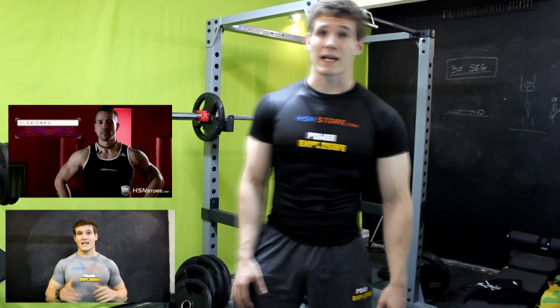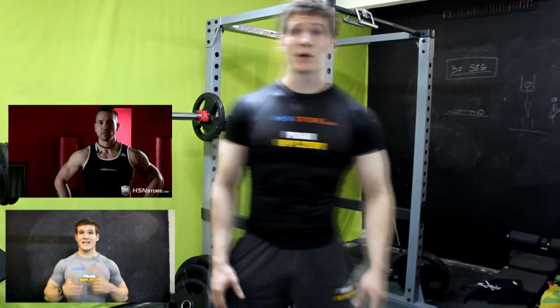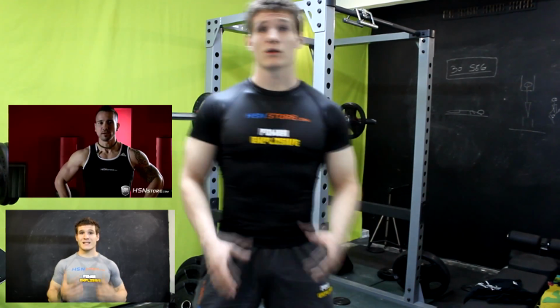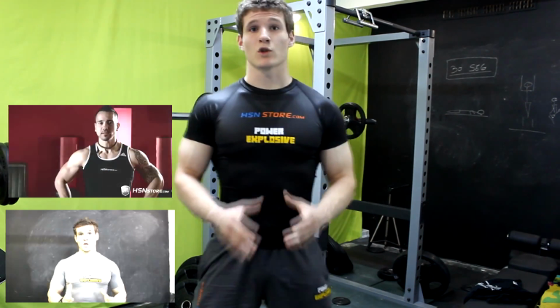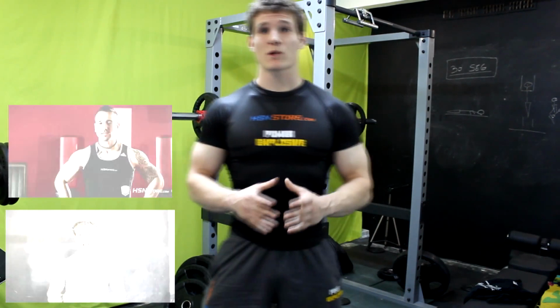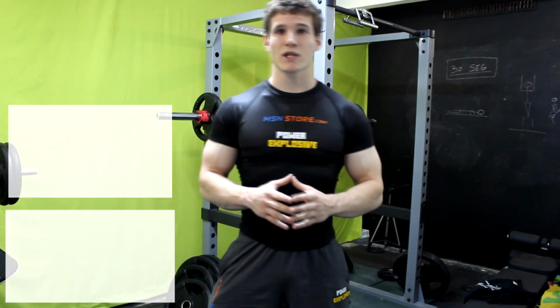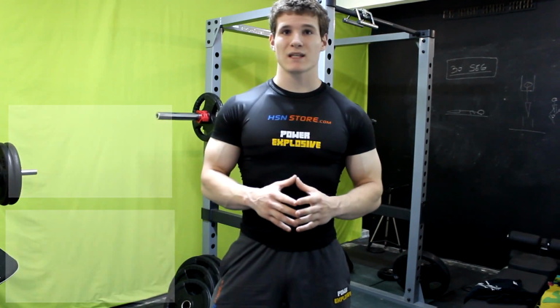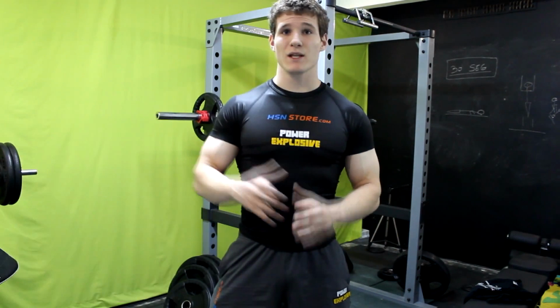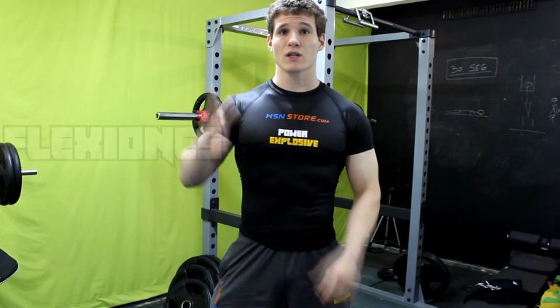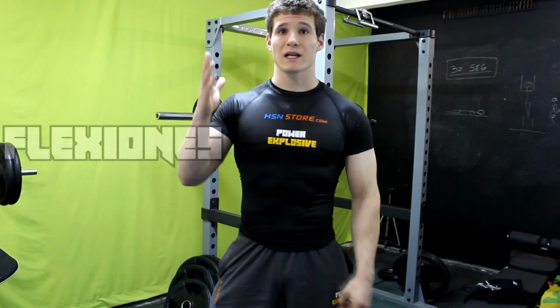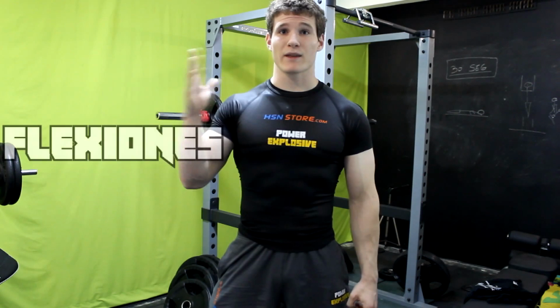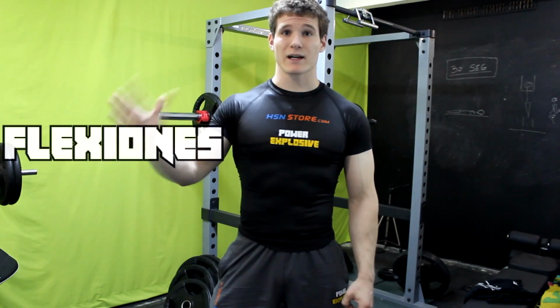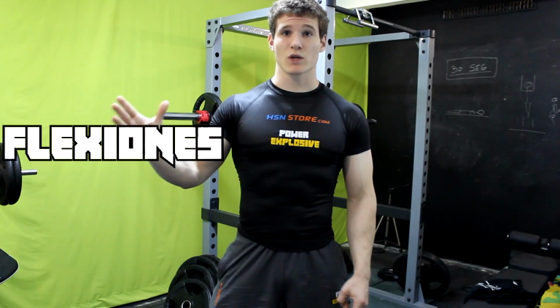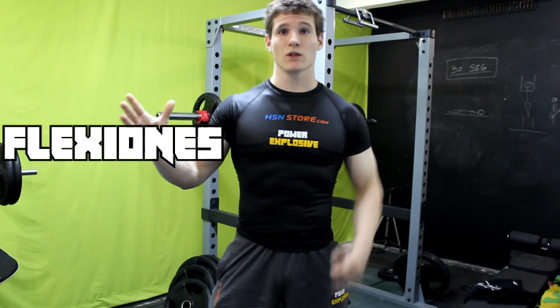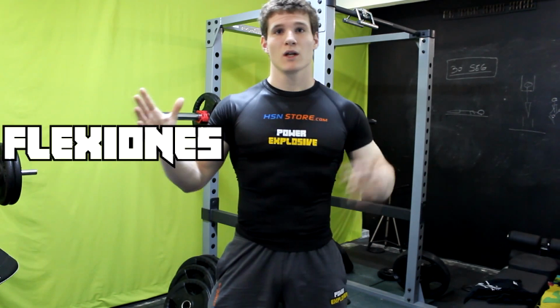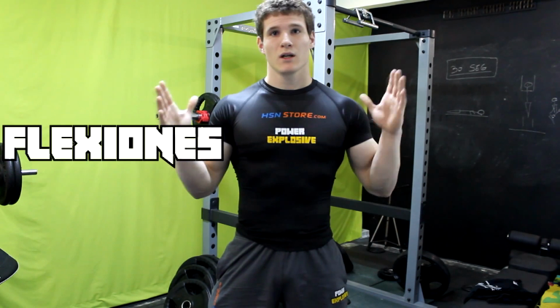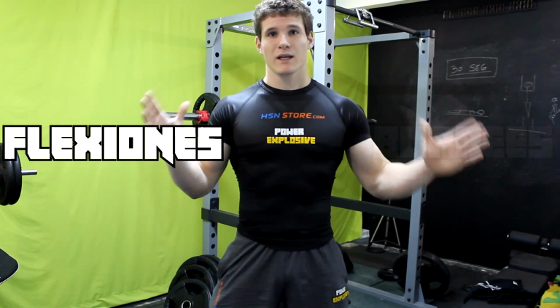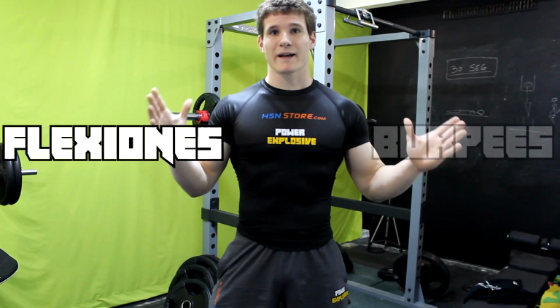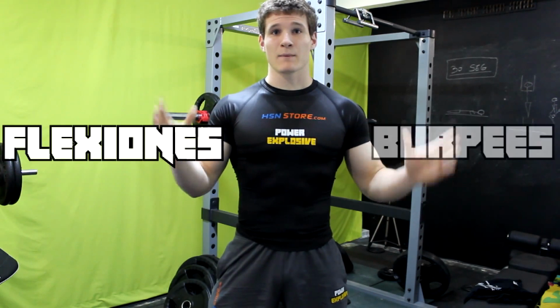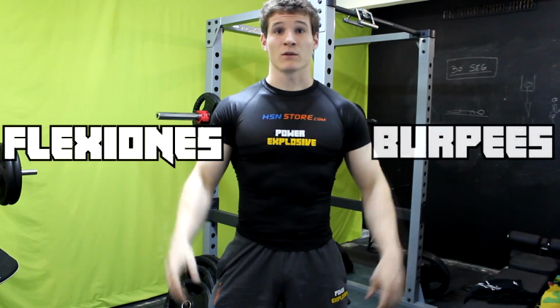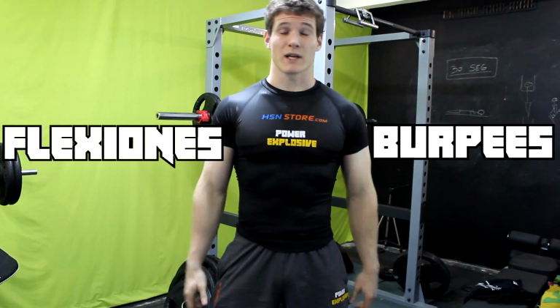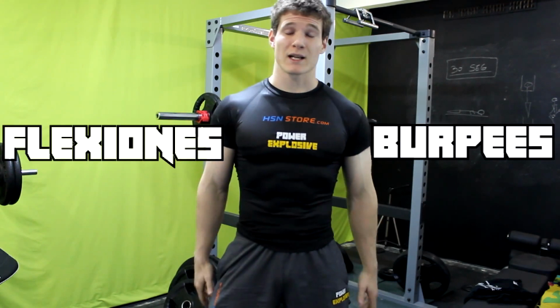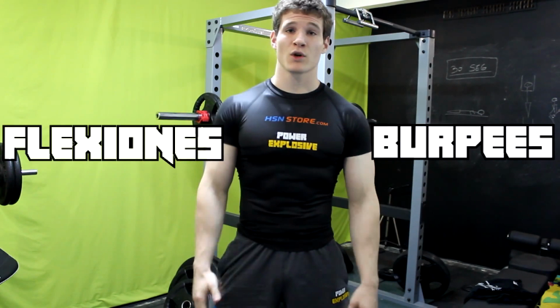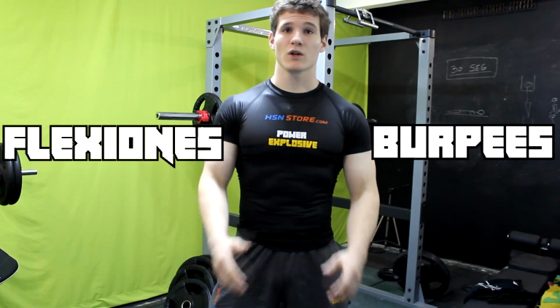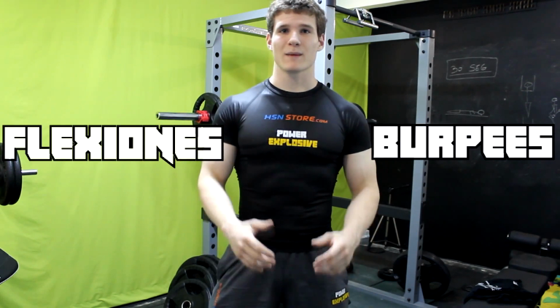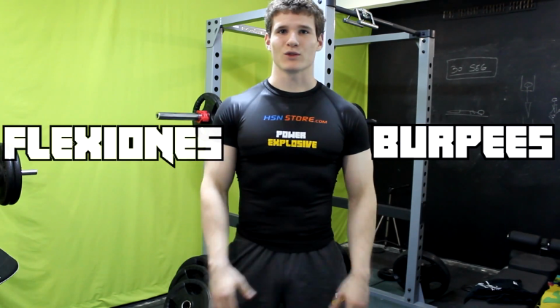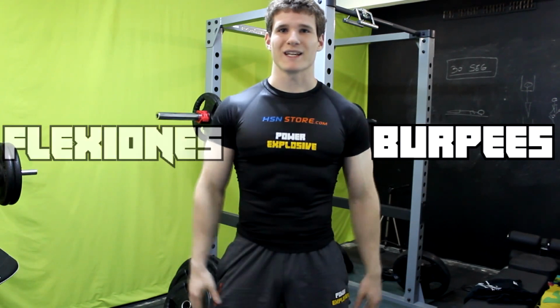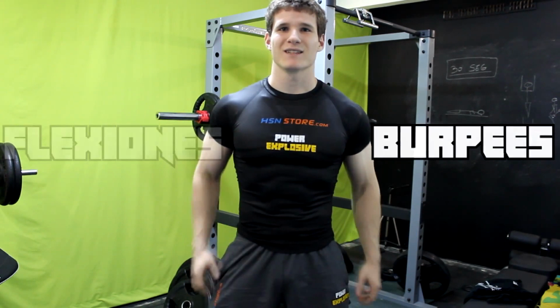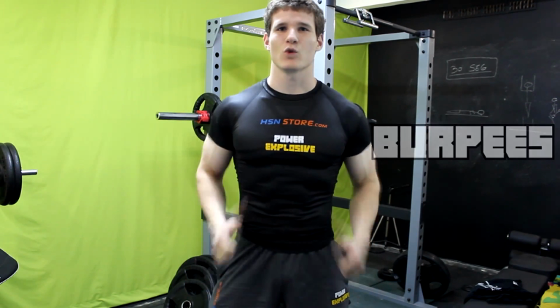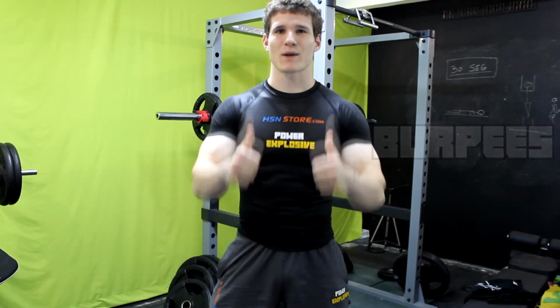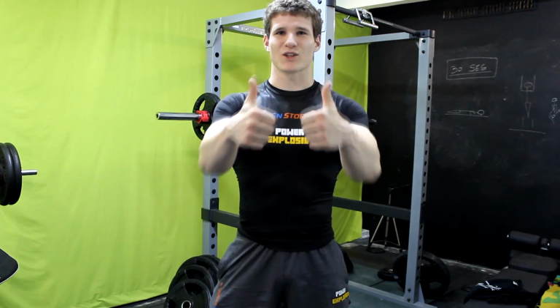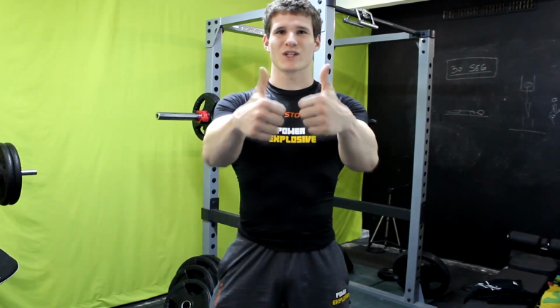Nos vemos en los siguientes vídeos. Aquí voy a dejar su reto y aquí el mío, echarle un ojo y me contáis. Un abrazo a todos.